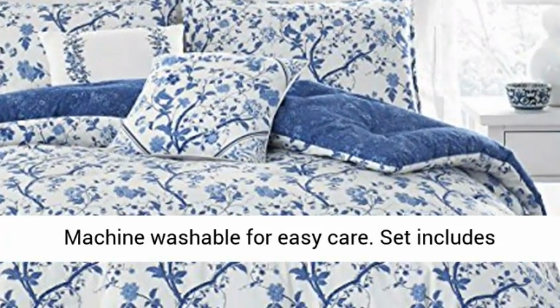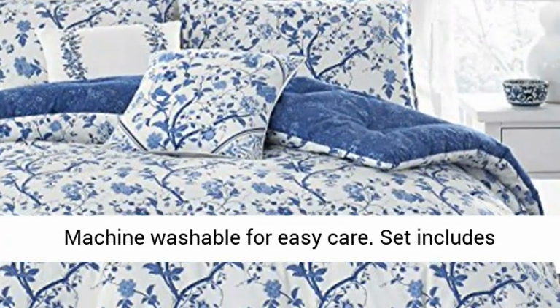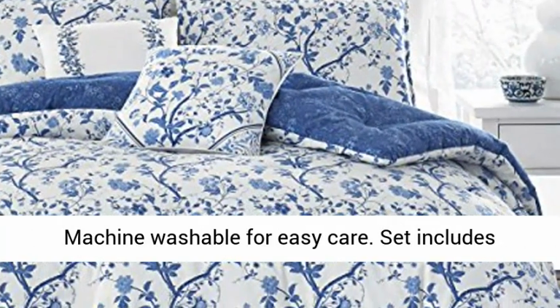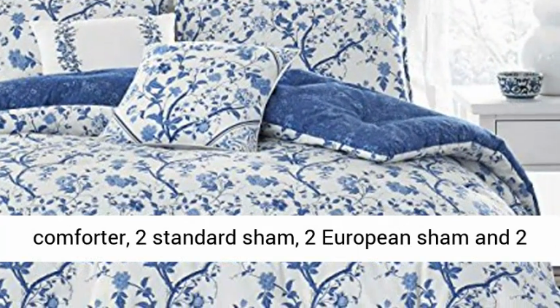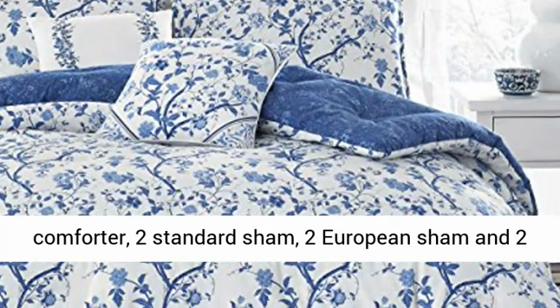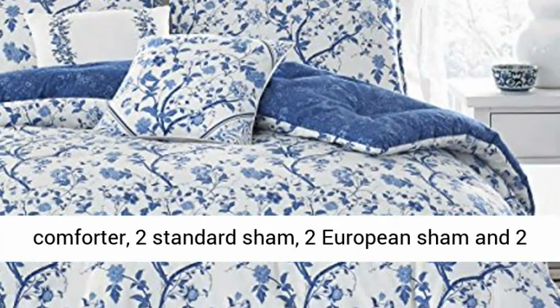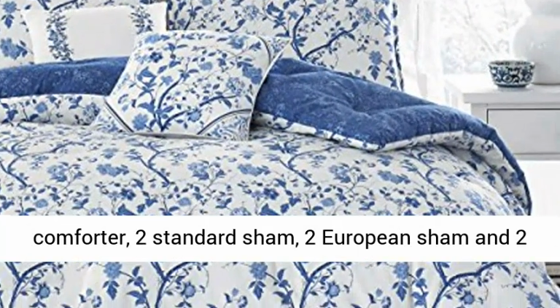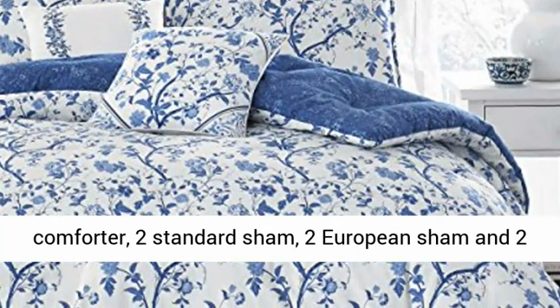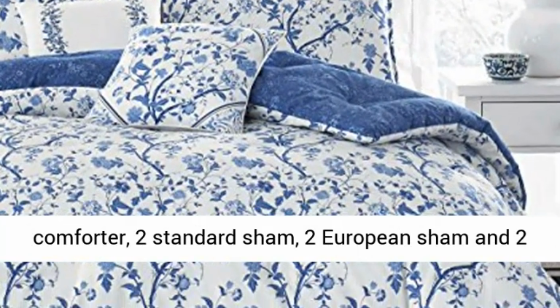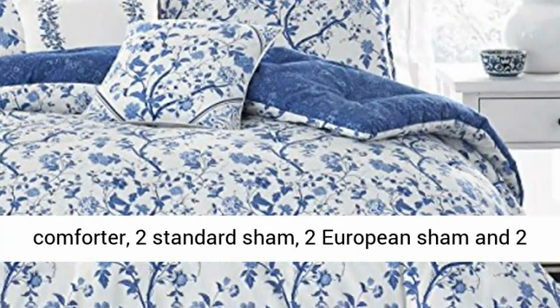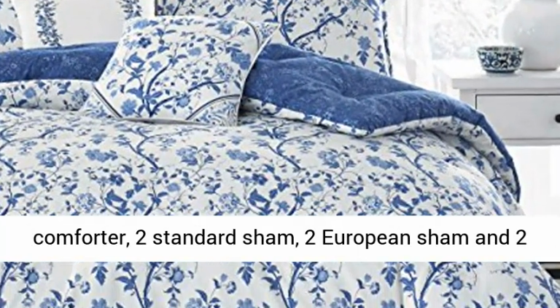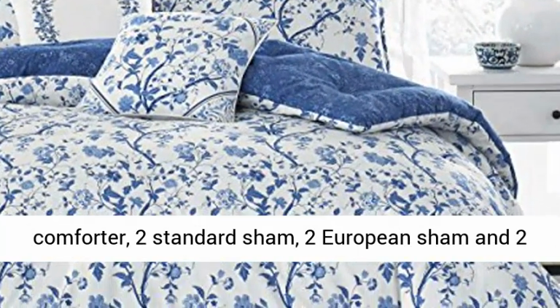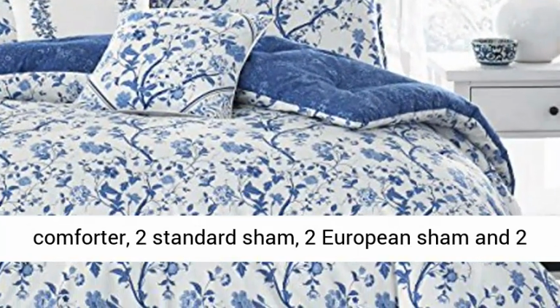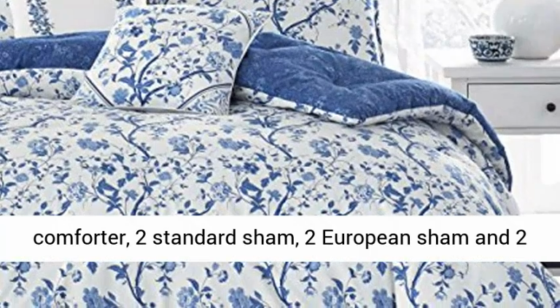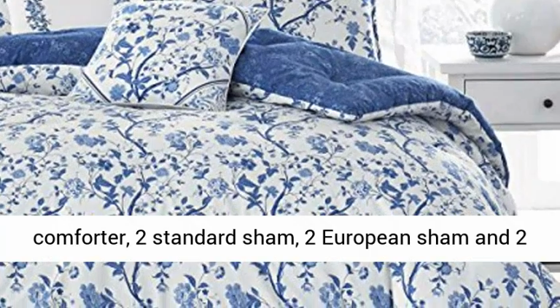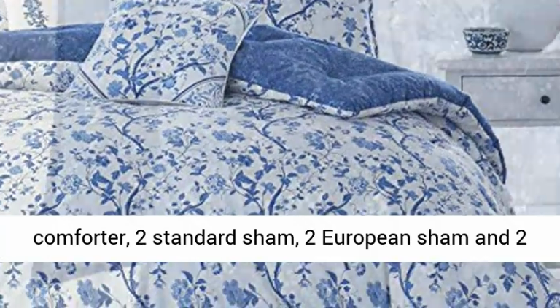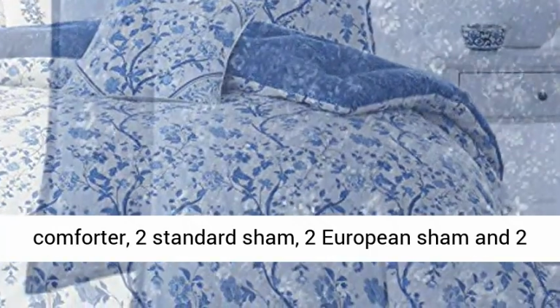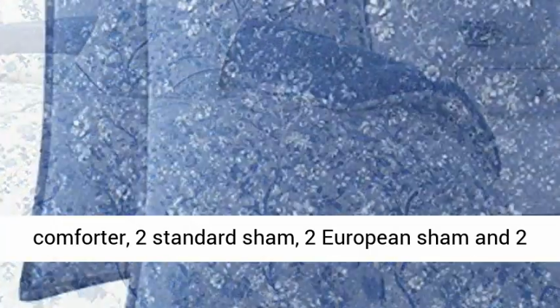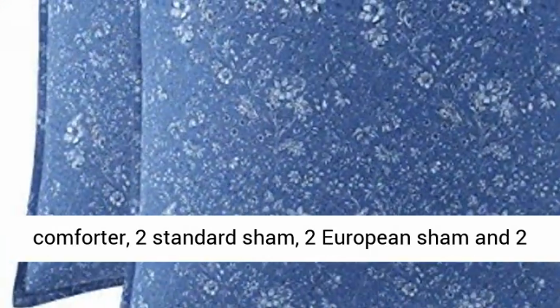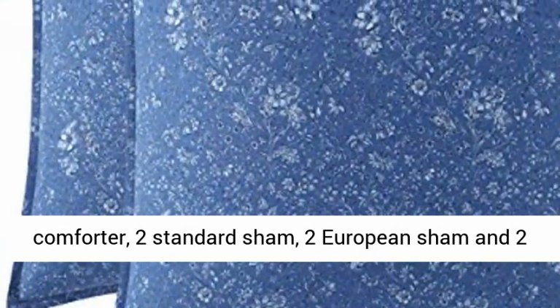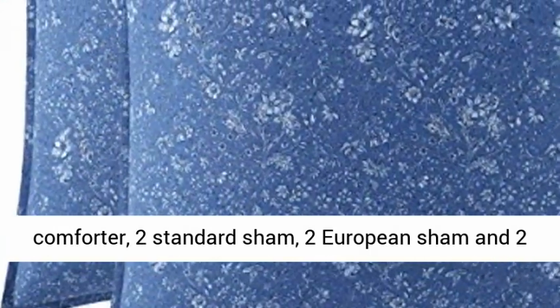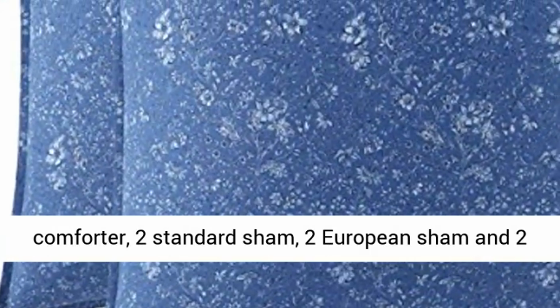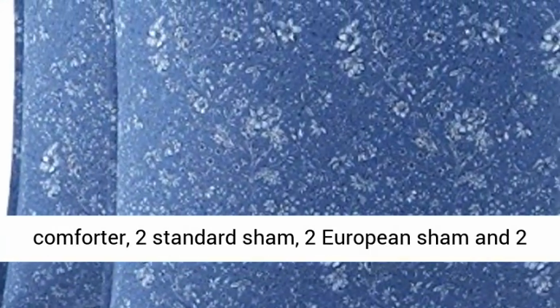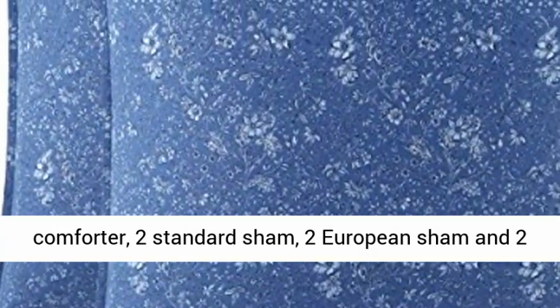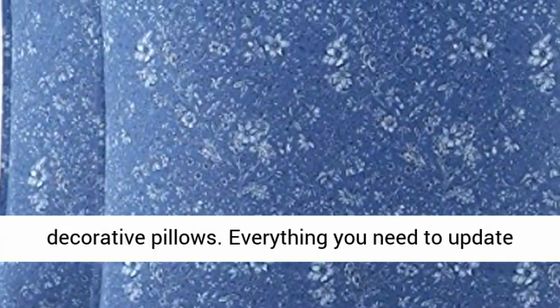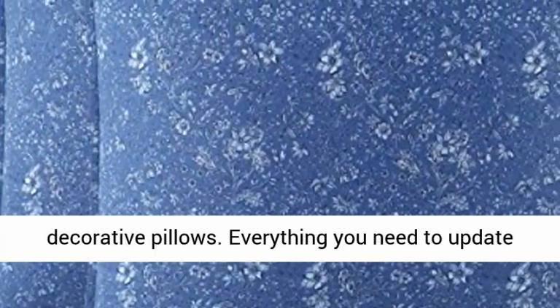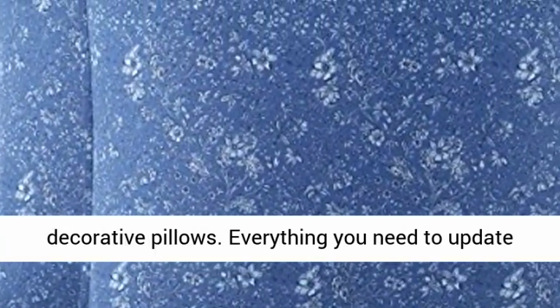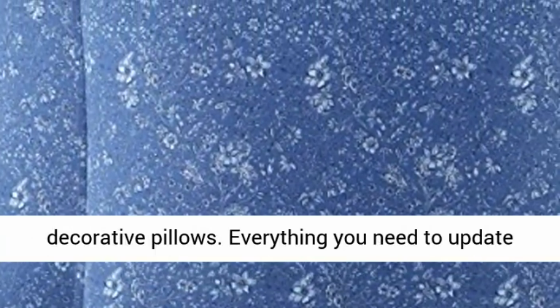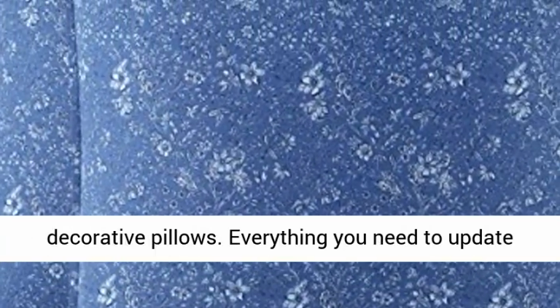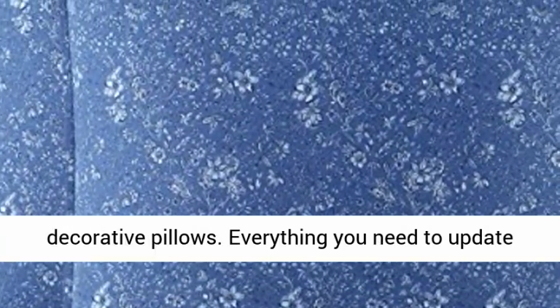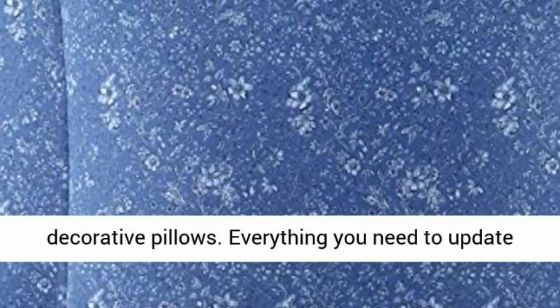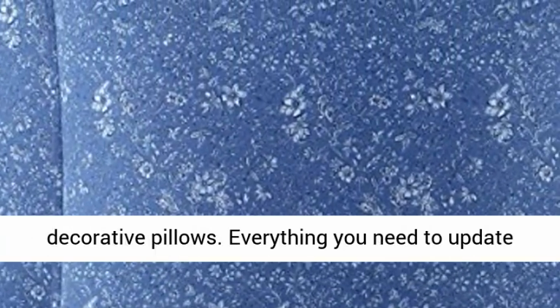Set includes comforter, 2 standard shams, 2 European shams, and 2 decorative pillows.